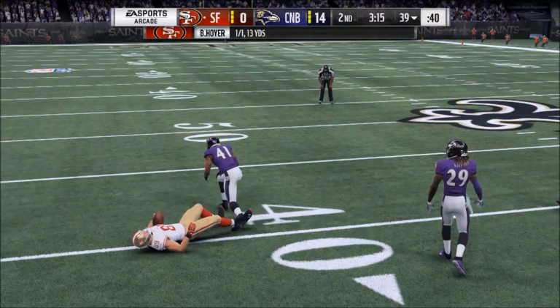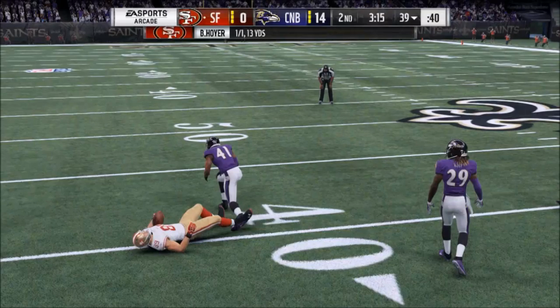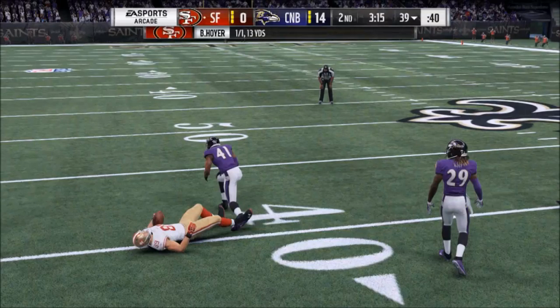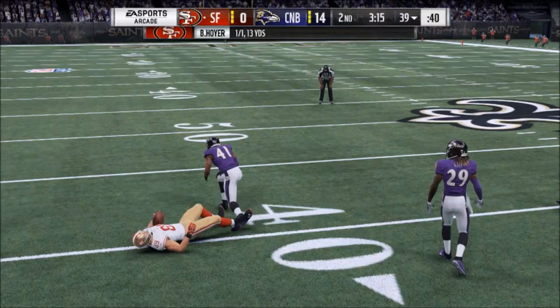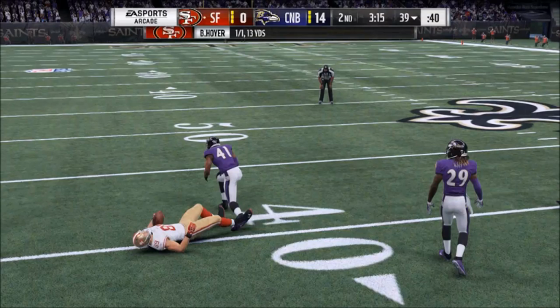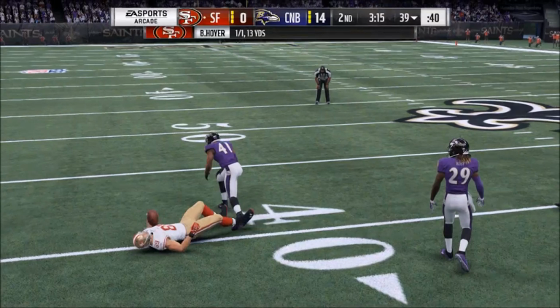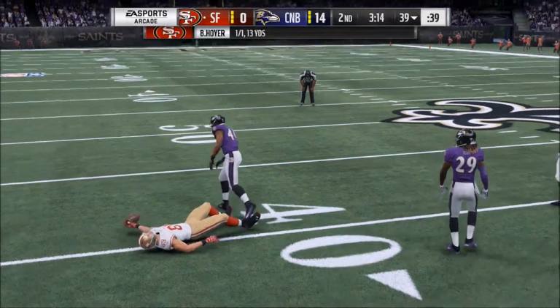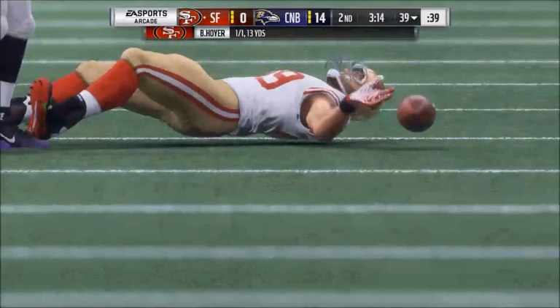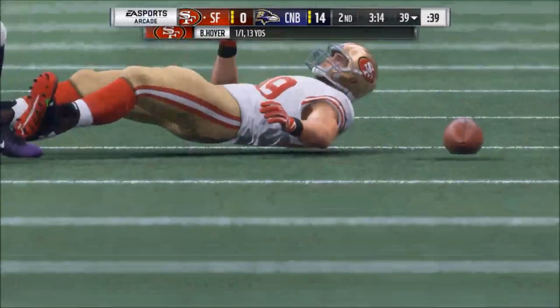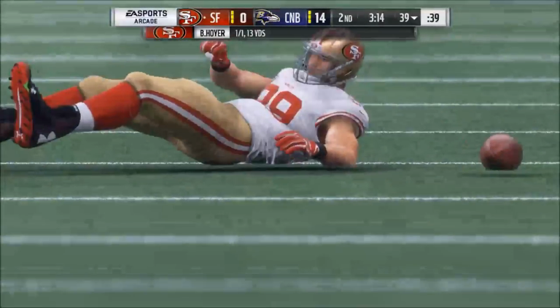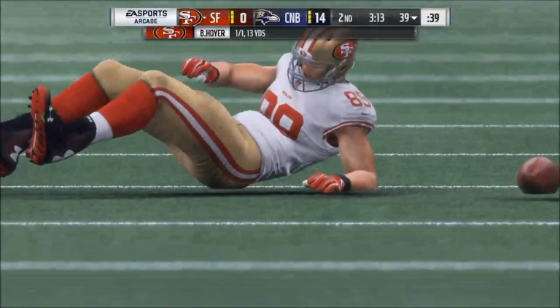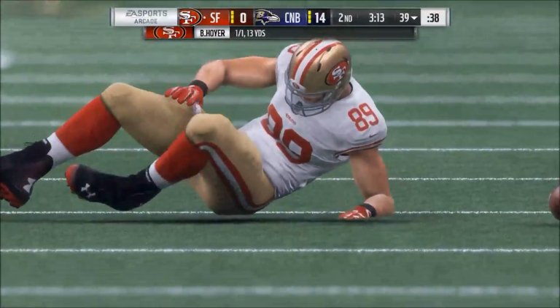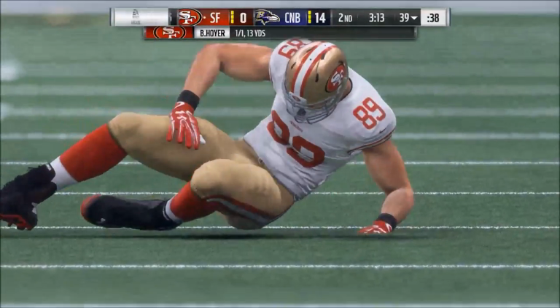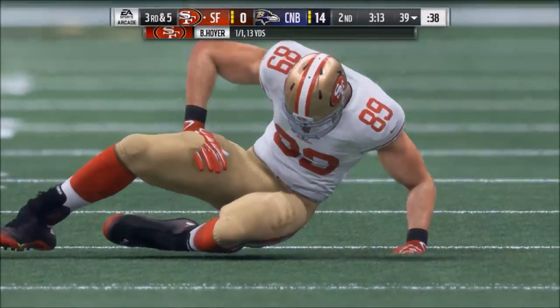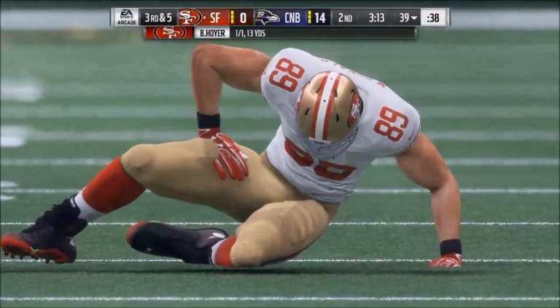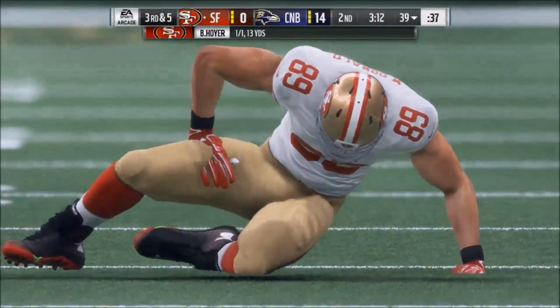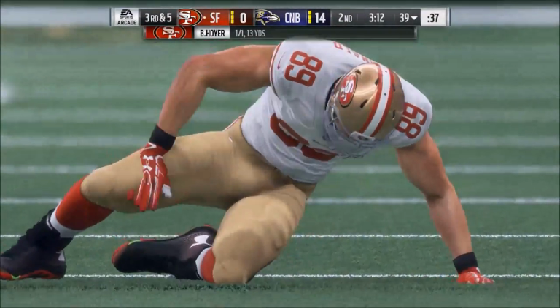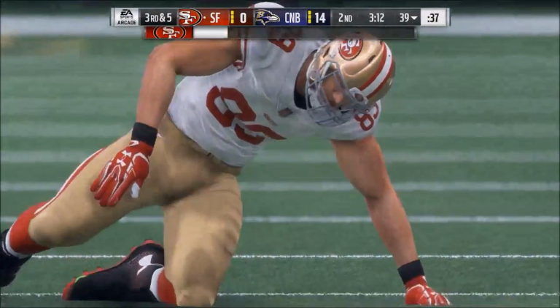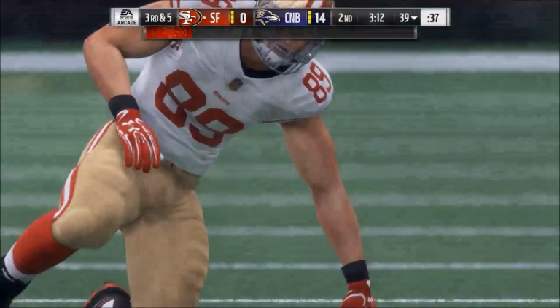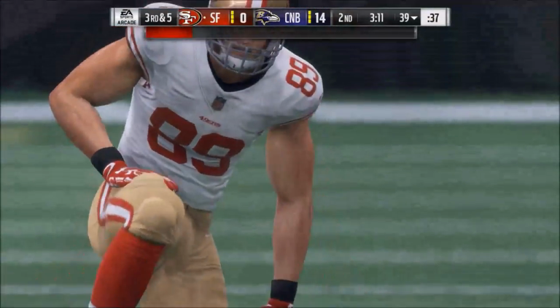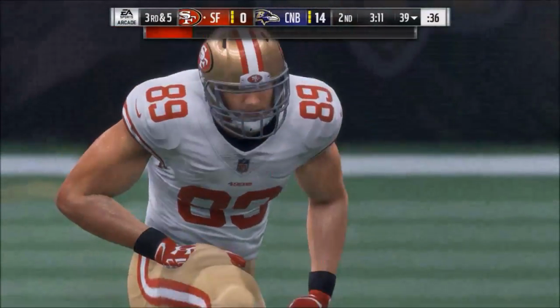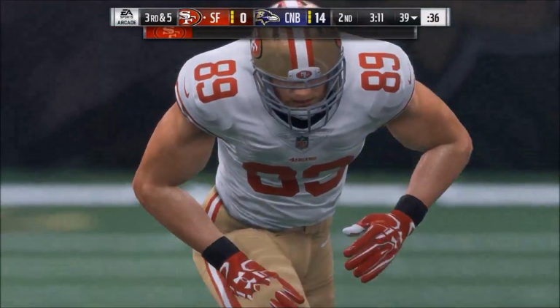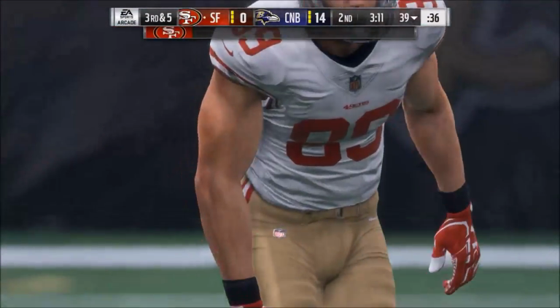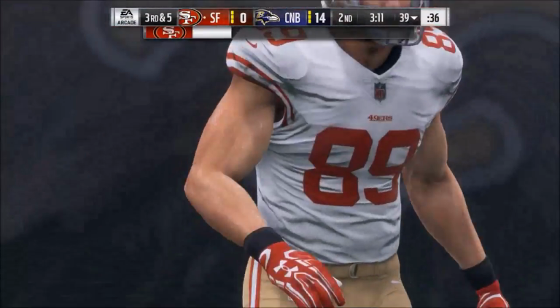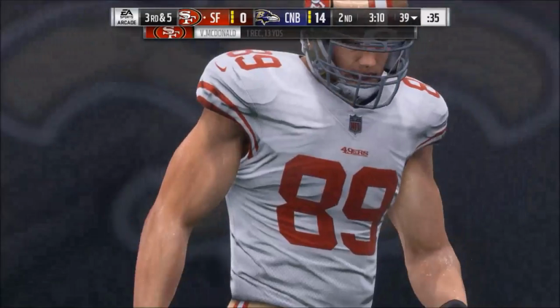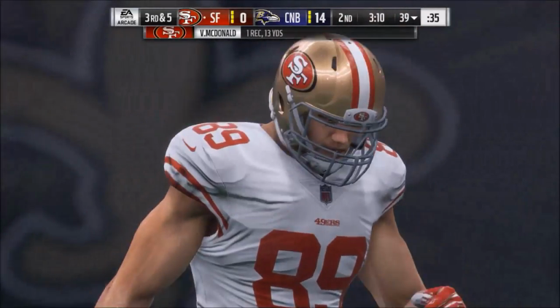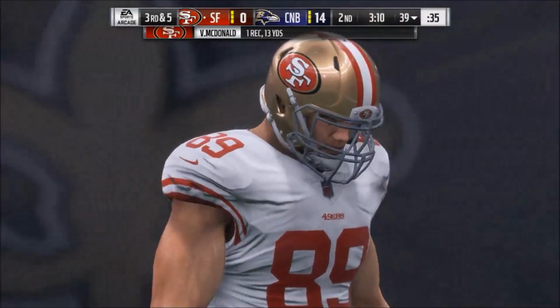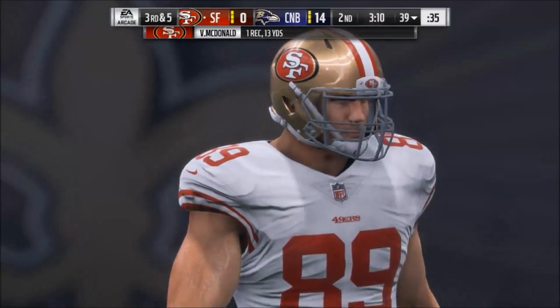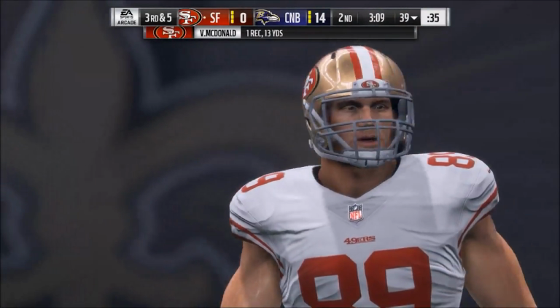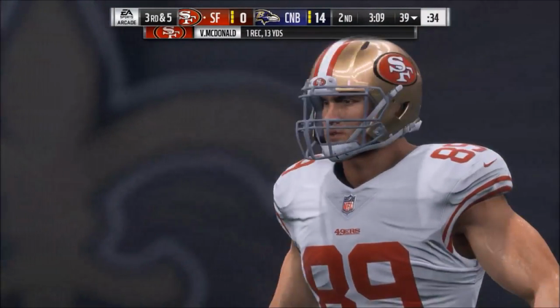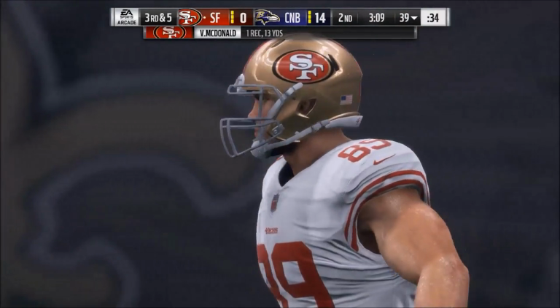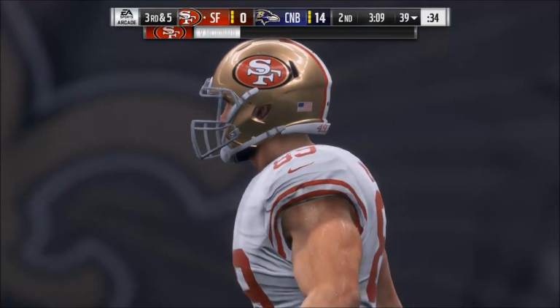In today's Madden 18 video, I'm going to tell you exactly what you need to do to get 50% off my Madden 18 guide.